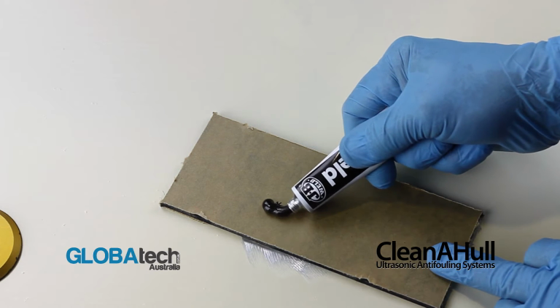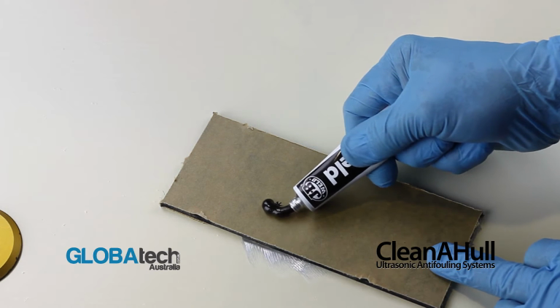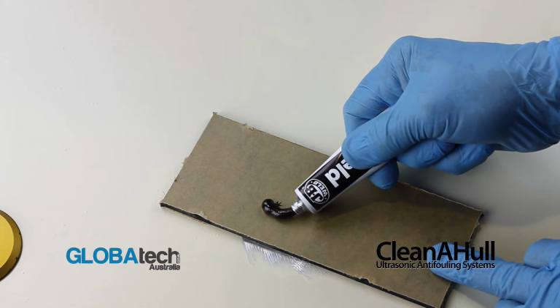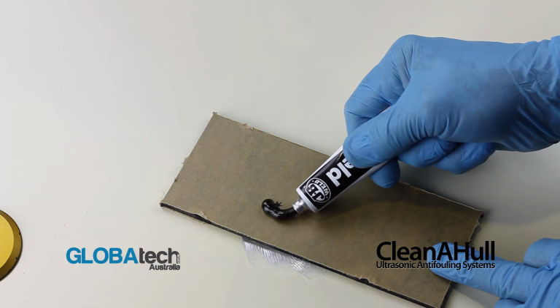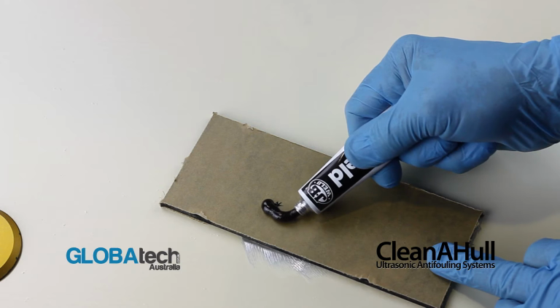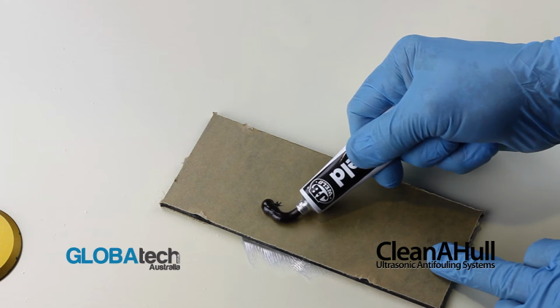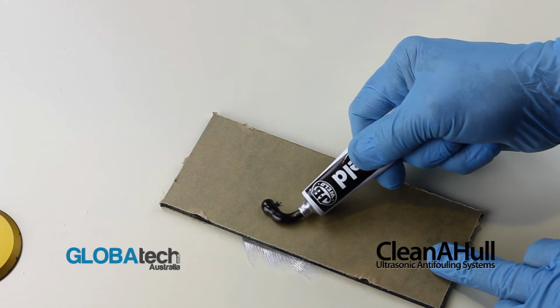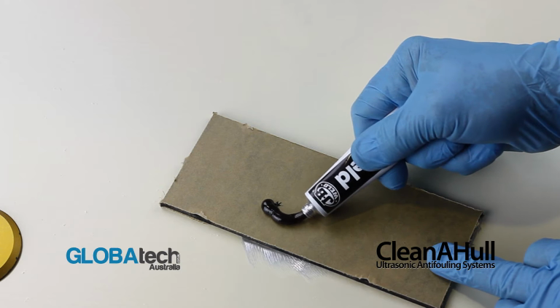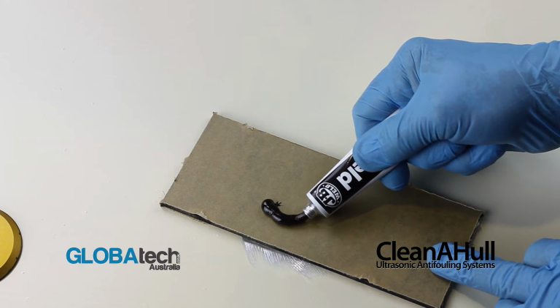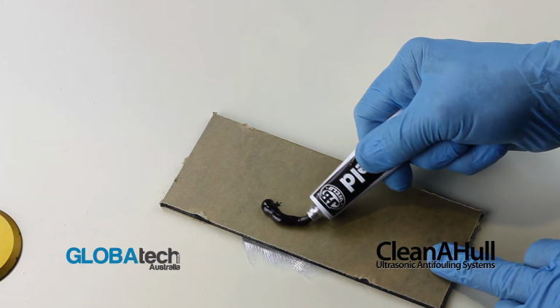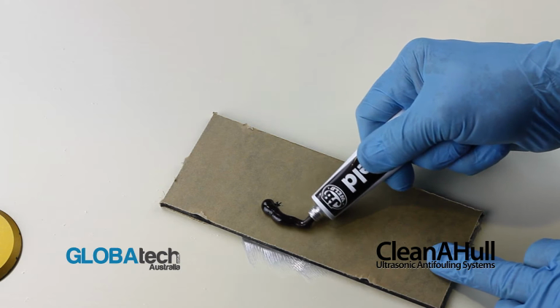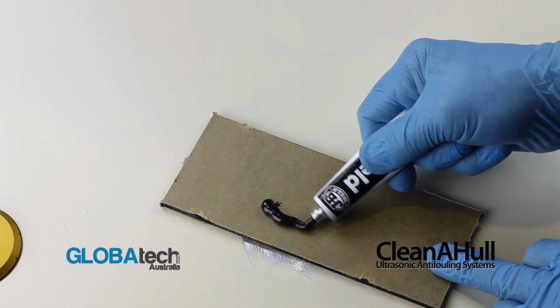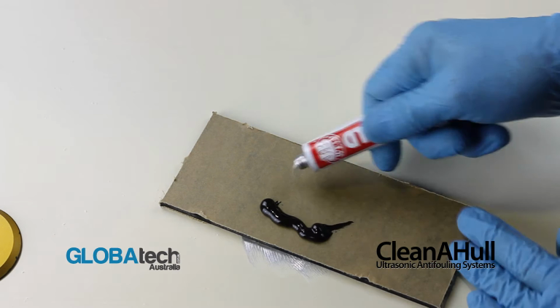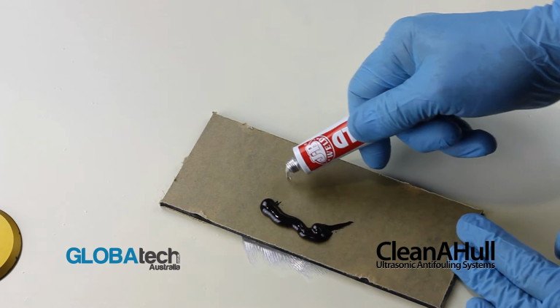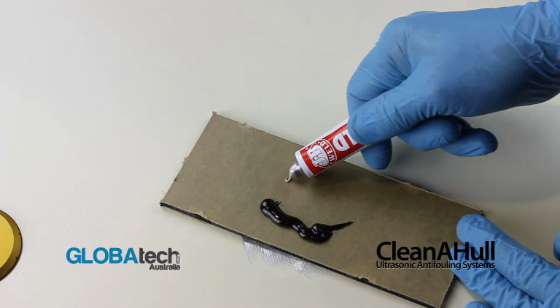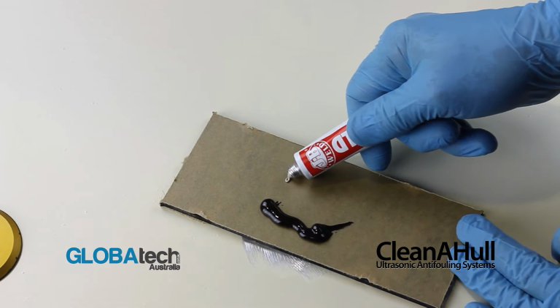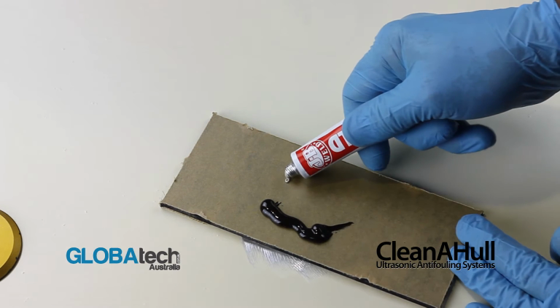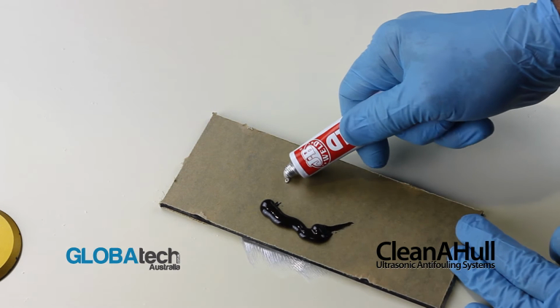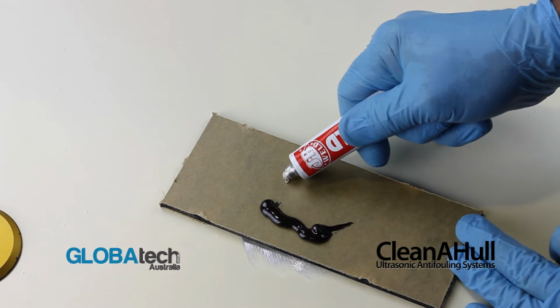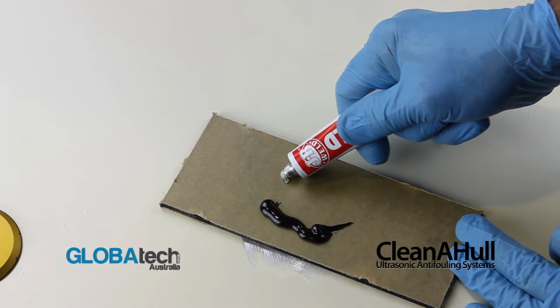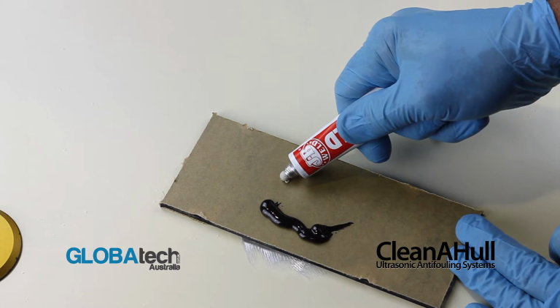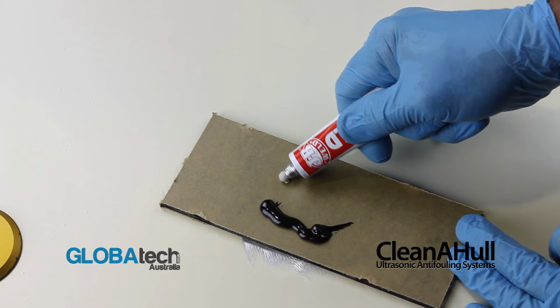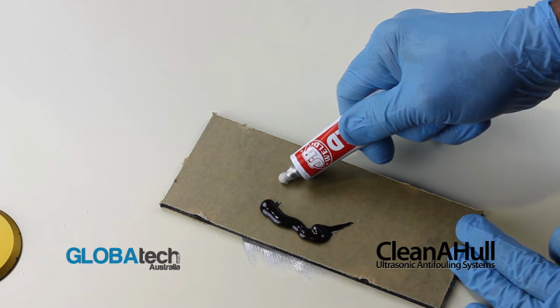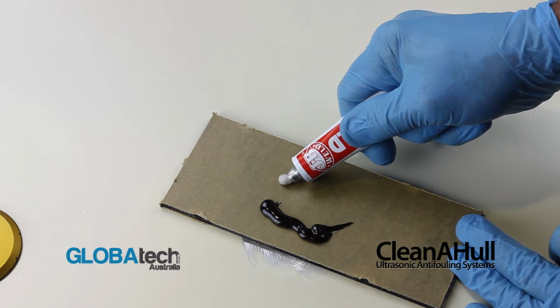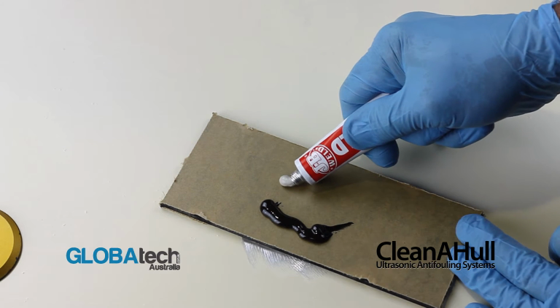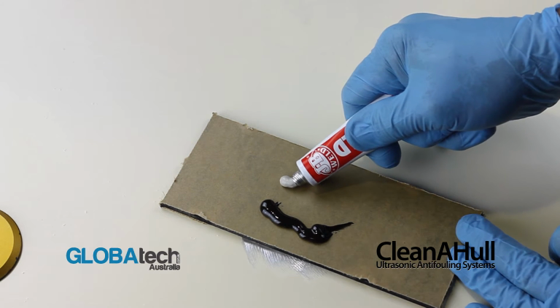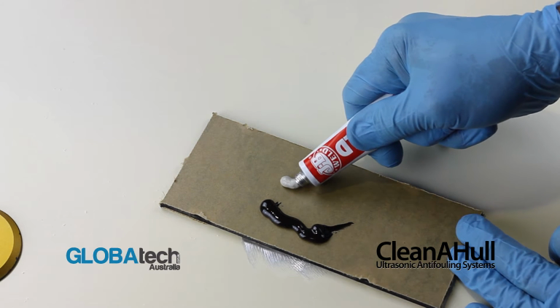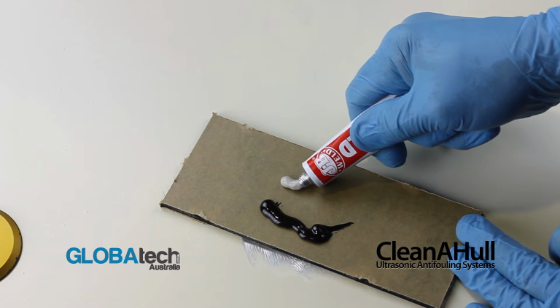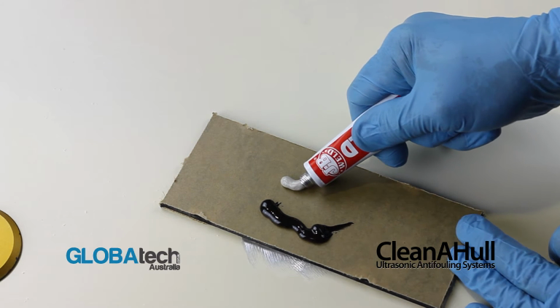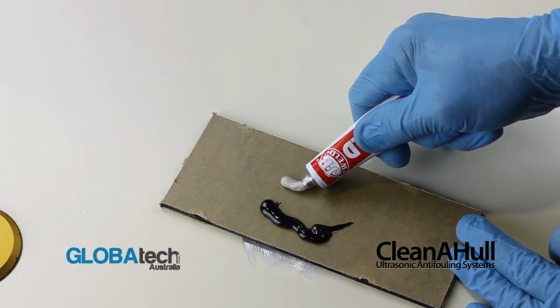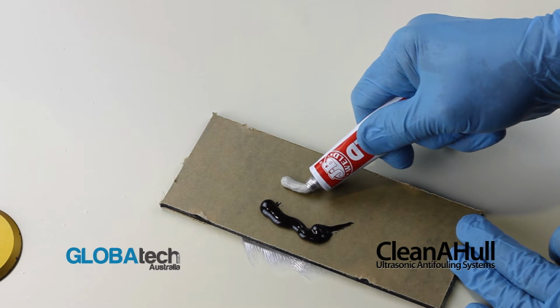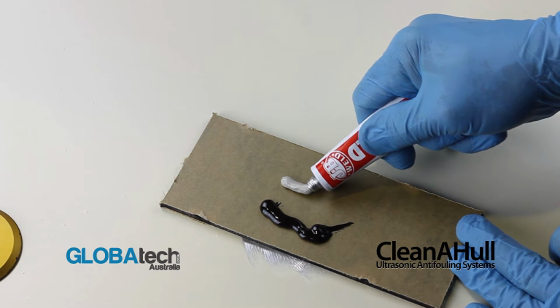Dispense equal parts of JB Weld epoxy onto a mixing board, then mix thoroughly.